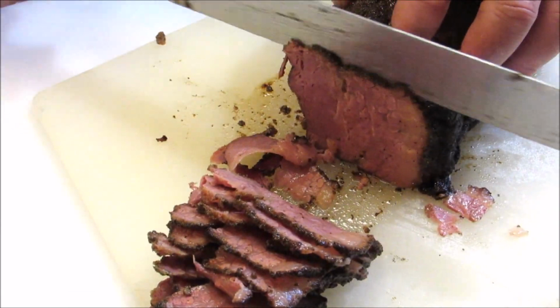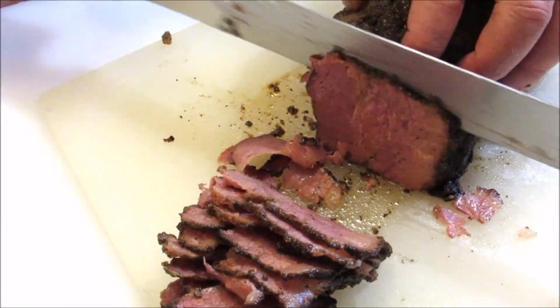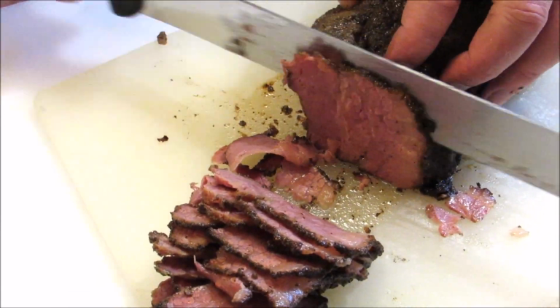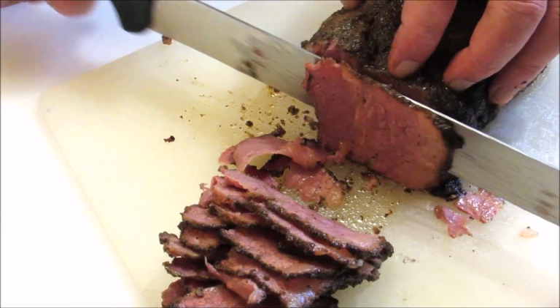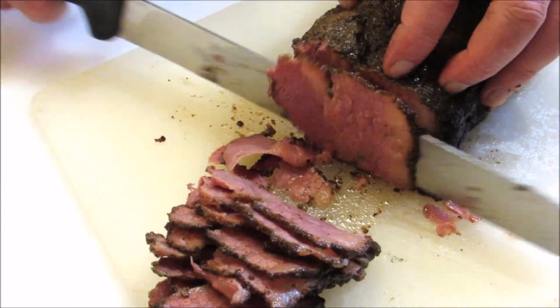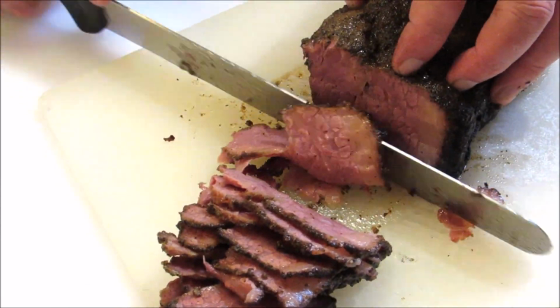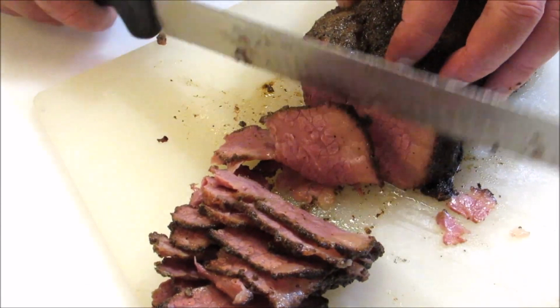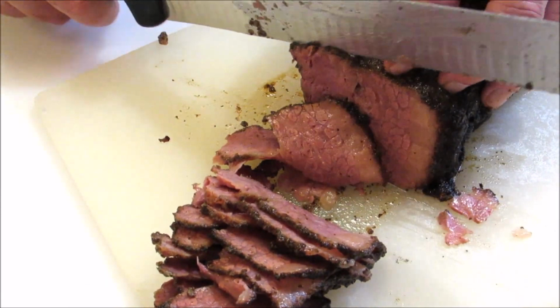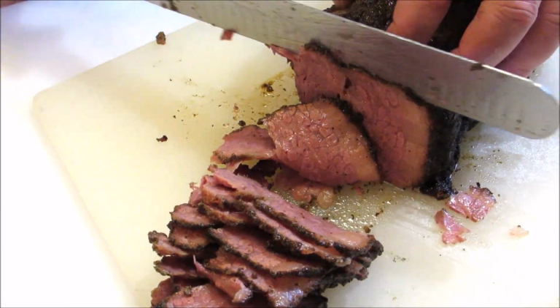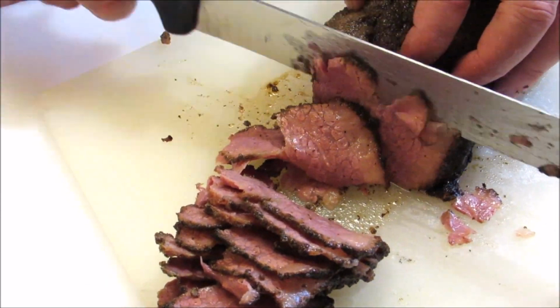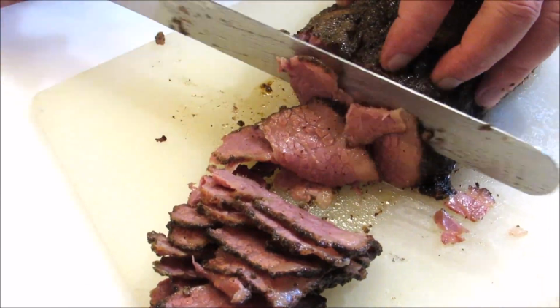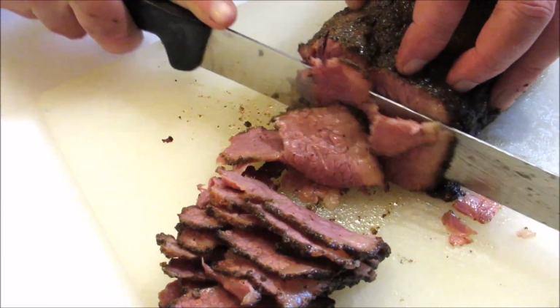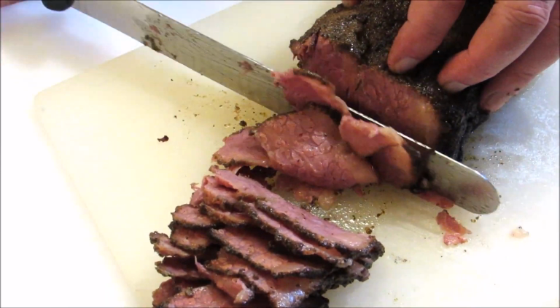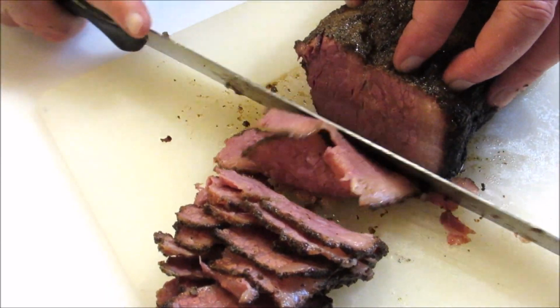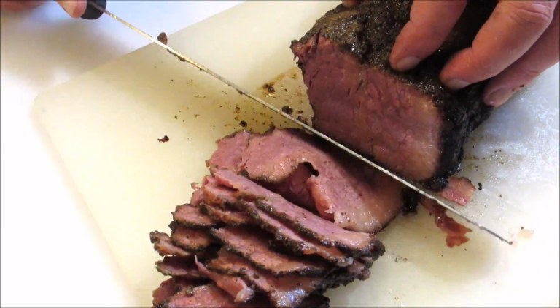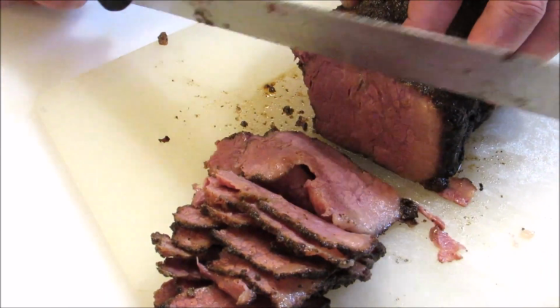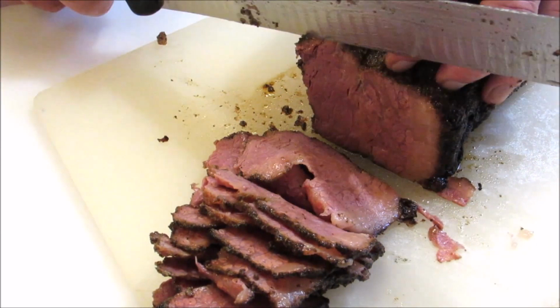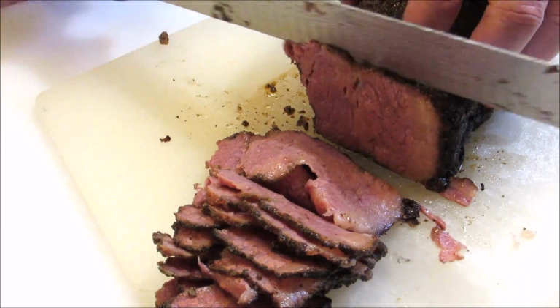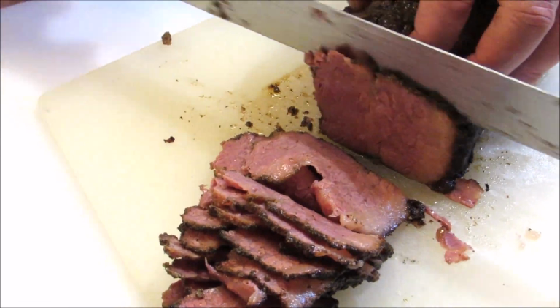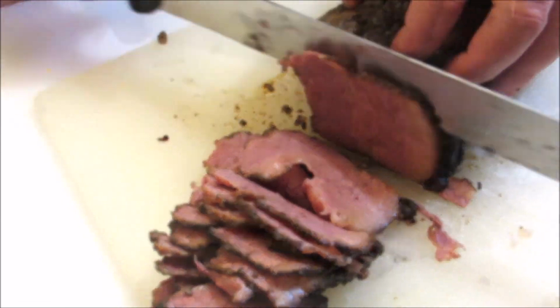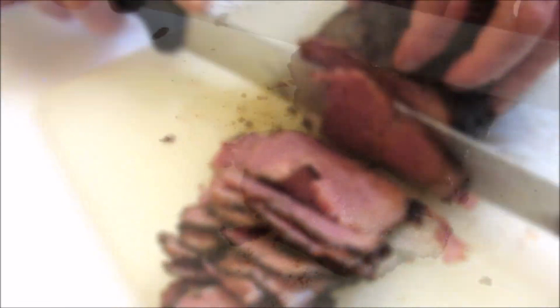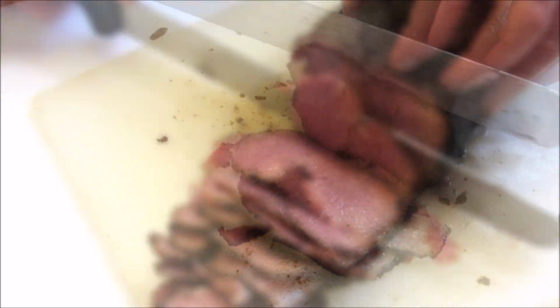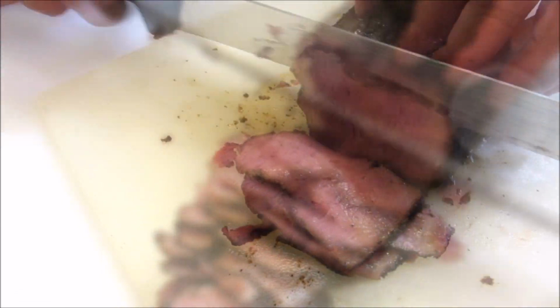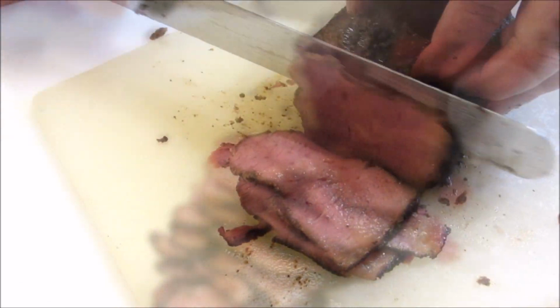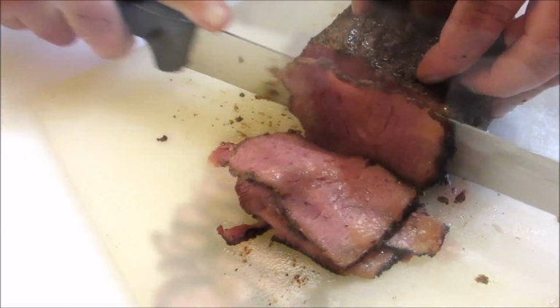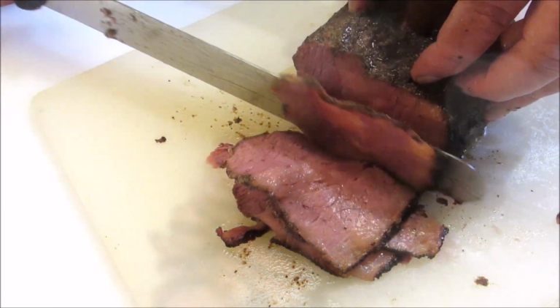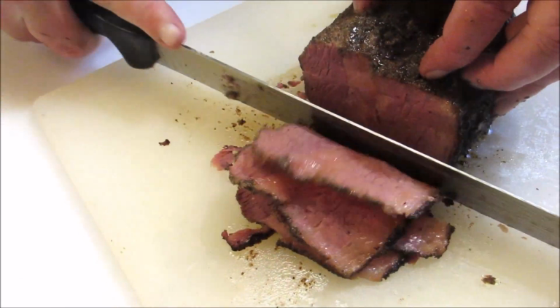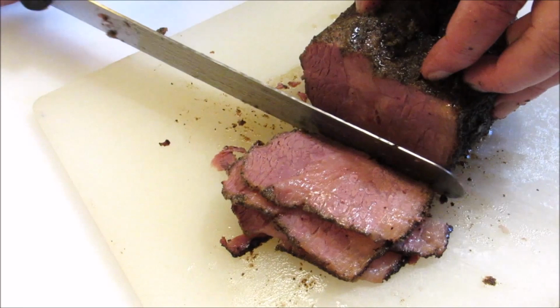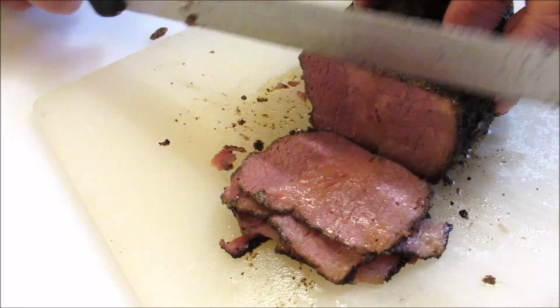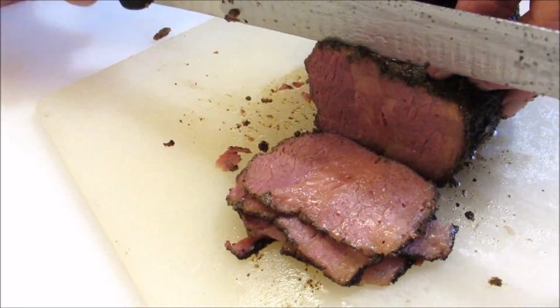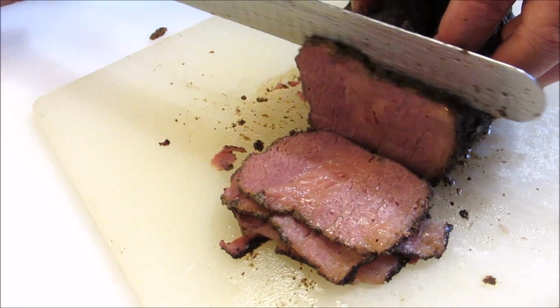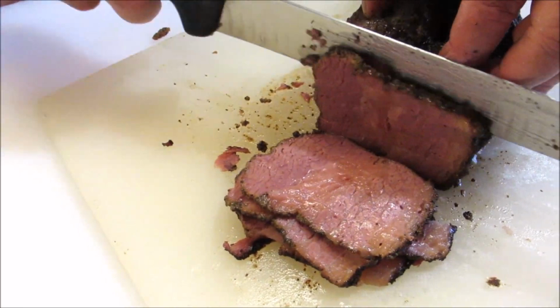Look at how moist and tender this is. Now try to continue slicing without eating all of it as you slice.